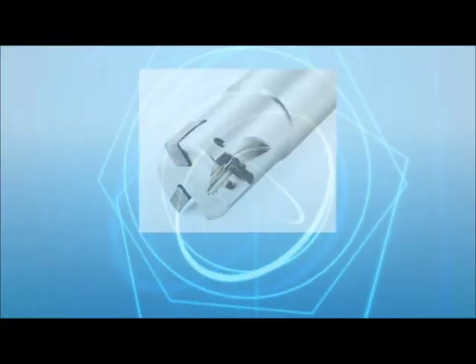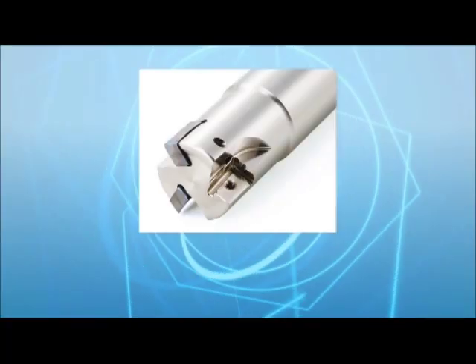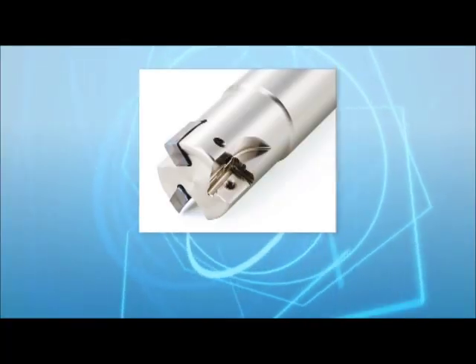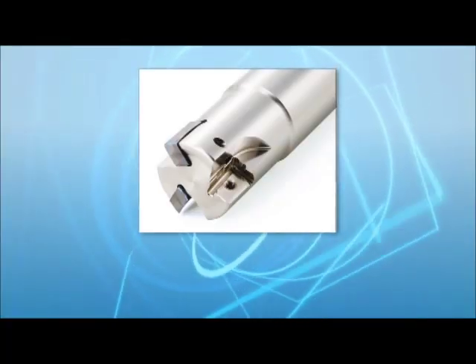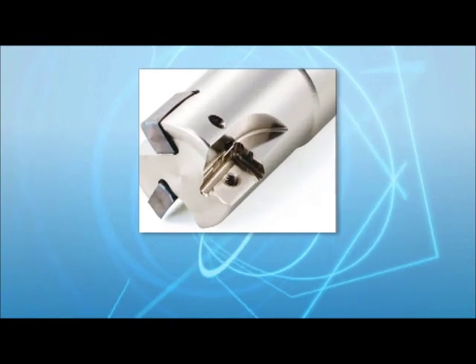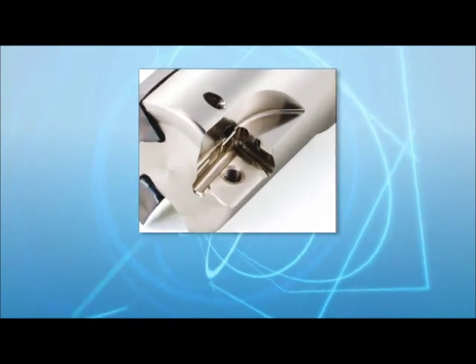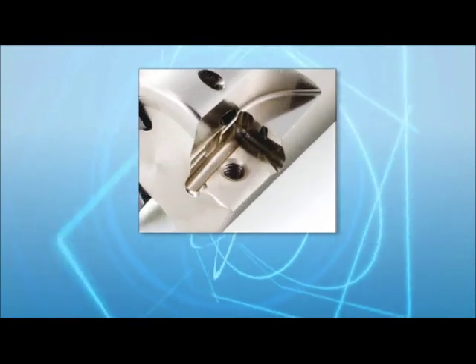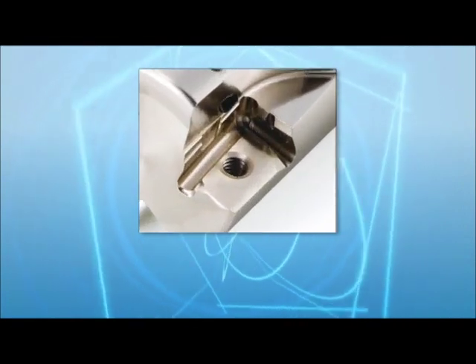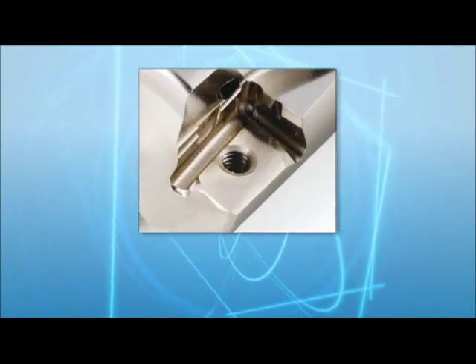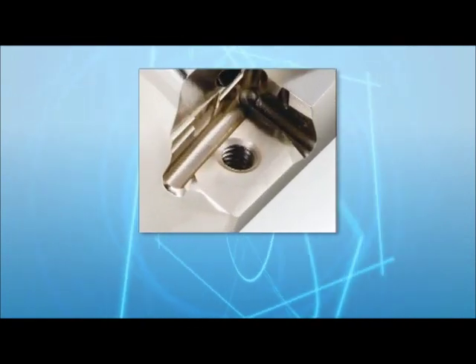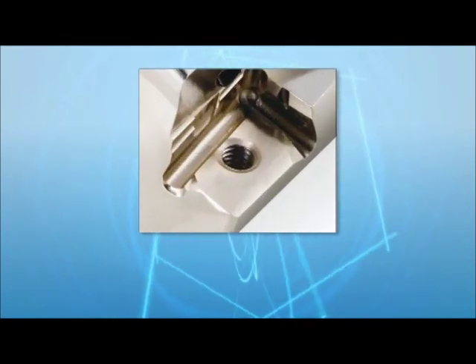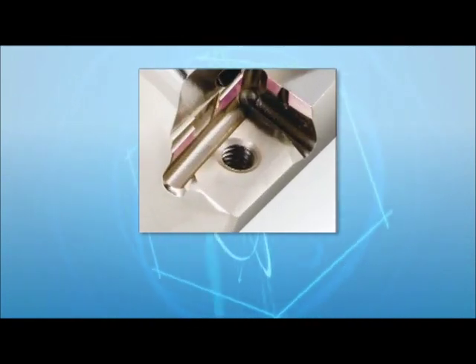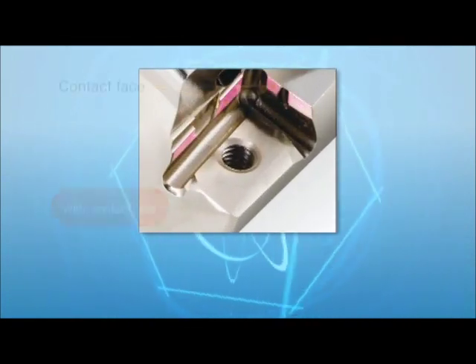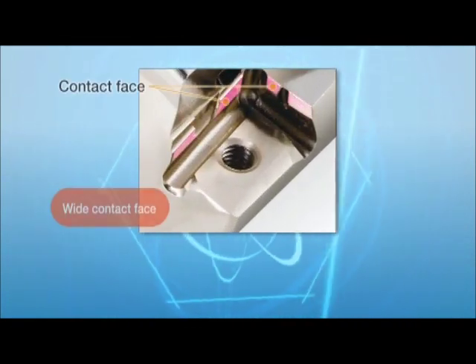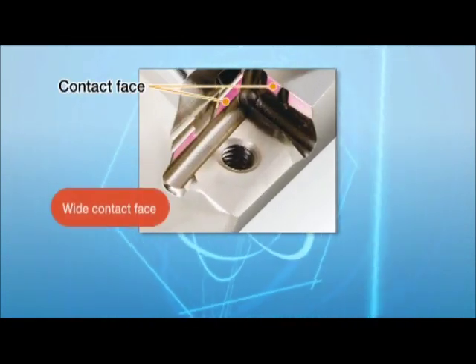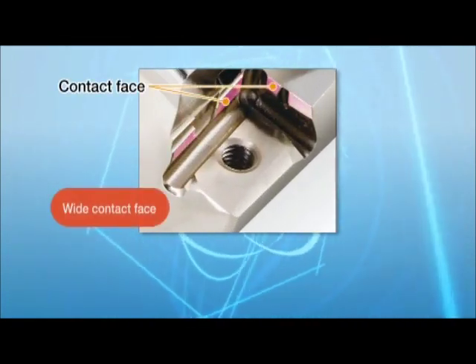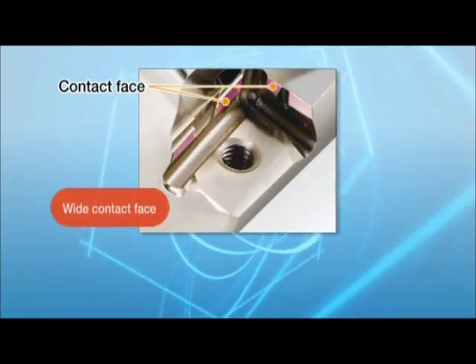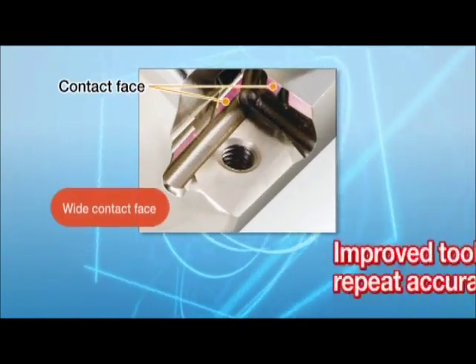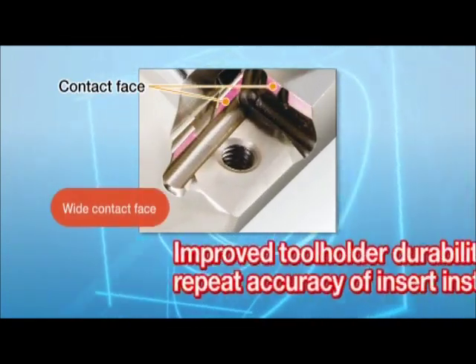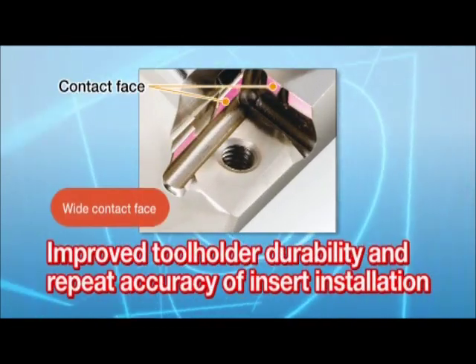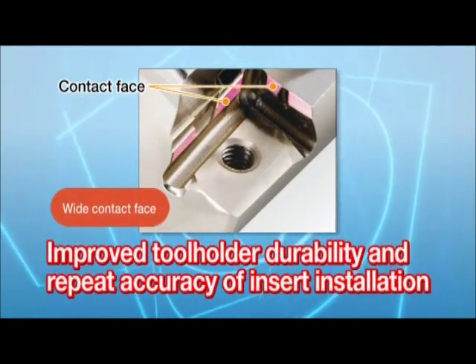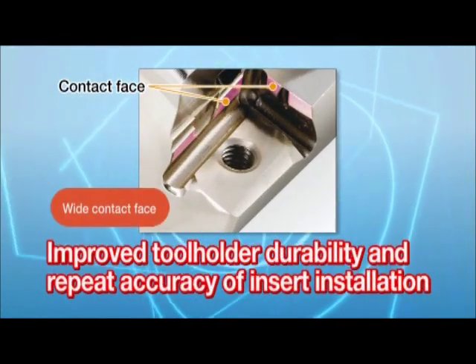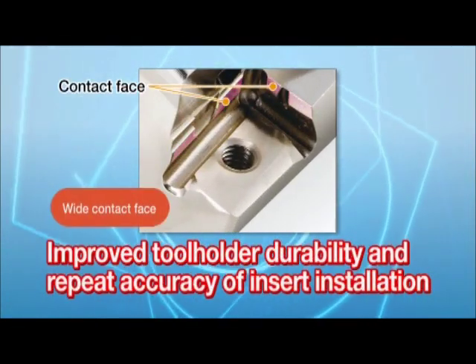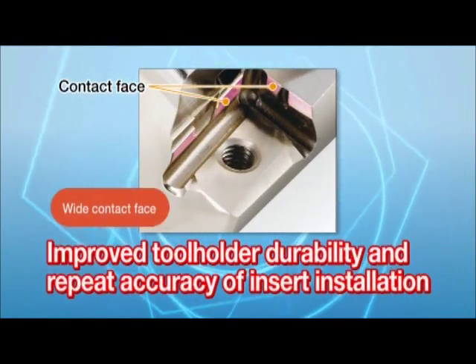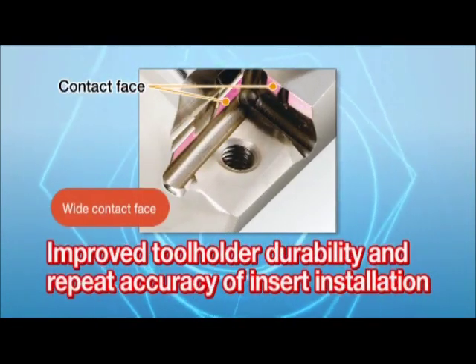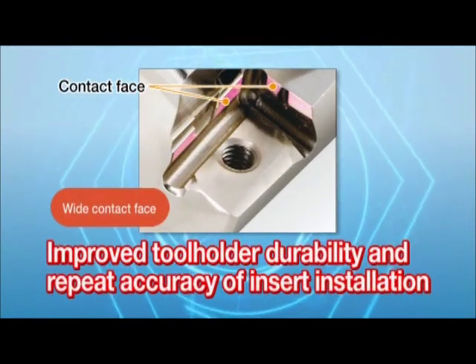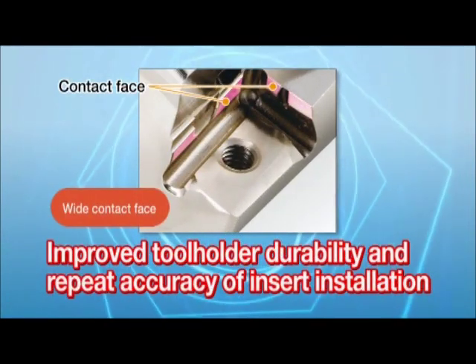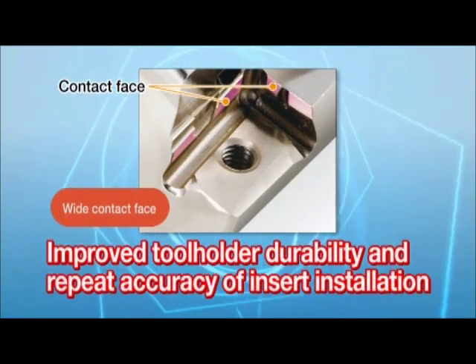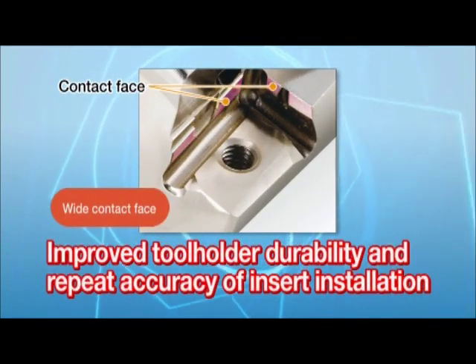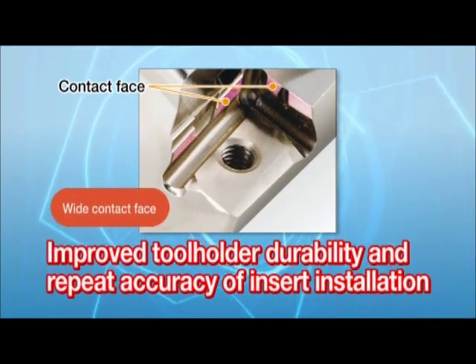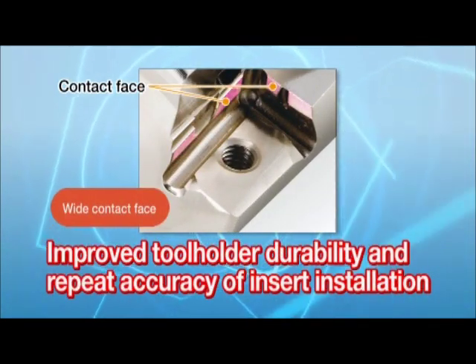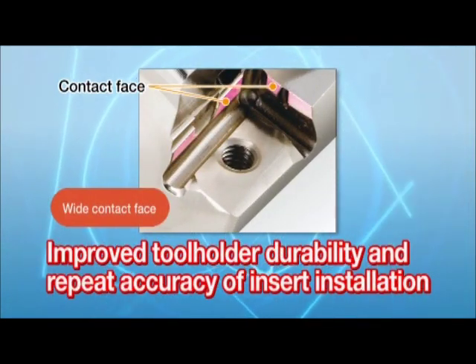The tool holder's wide clamping face improves durability and repeat accuracy of insert installation.